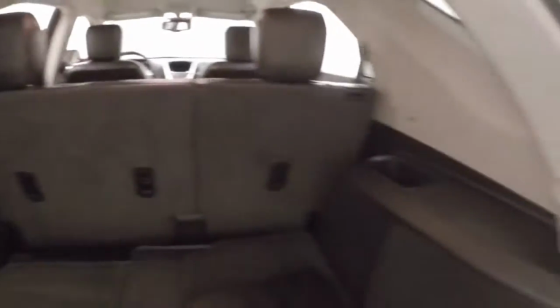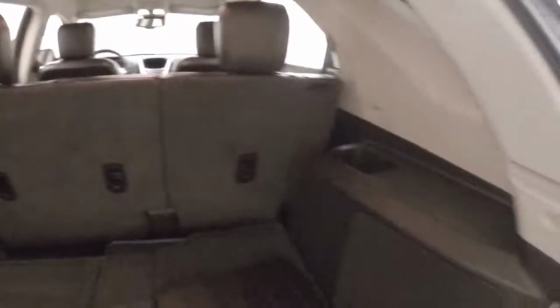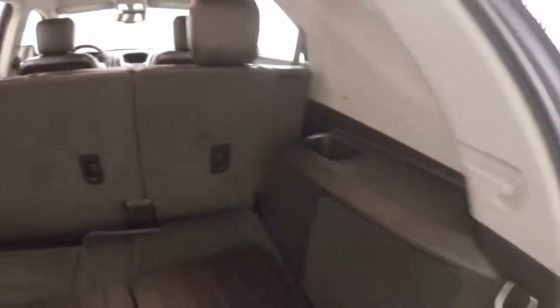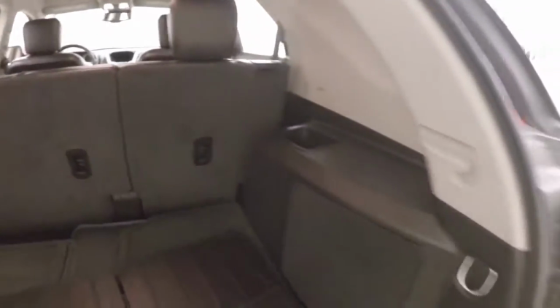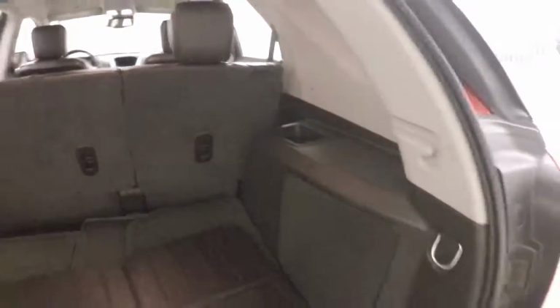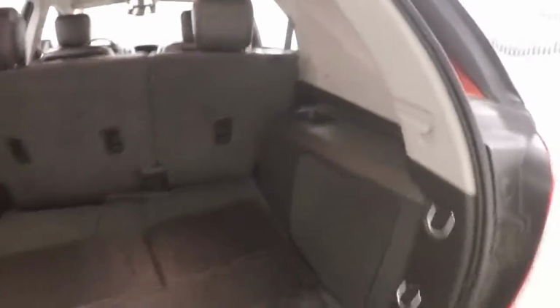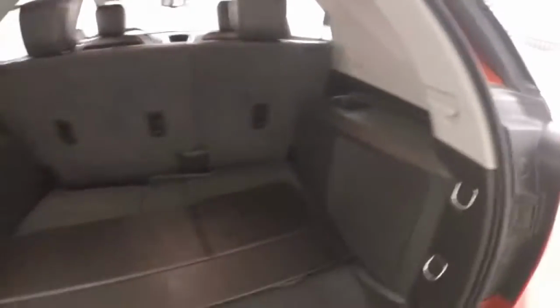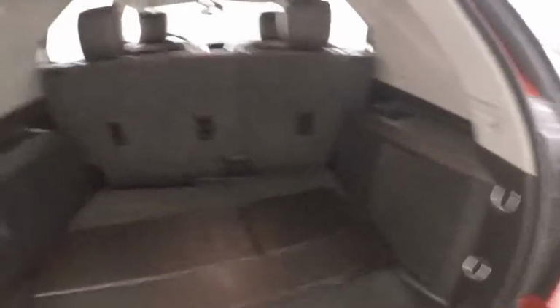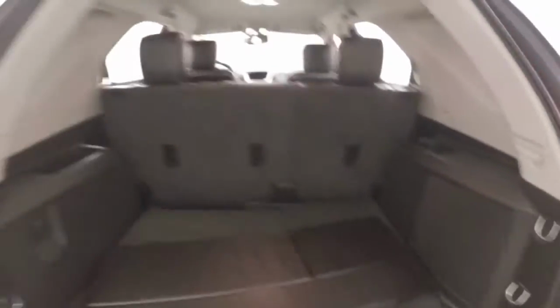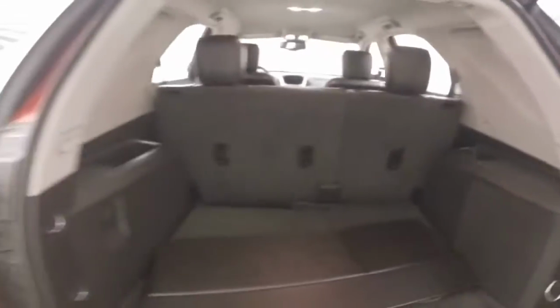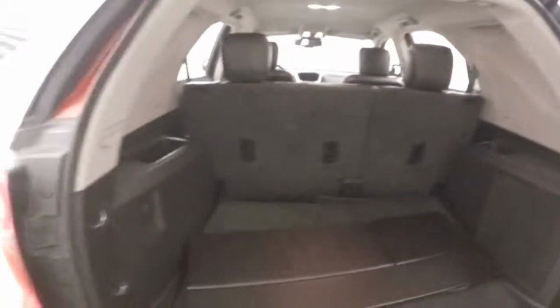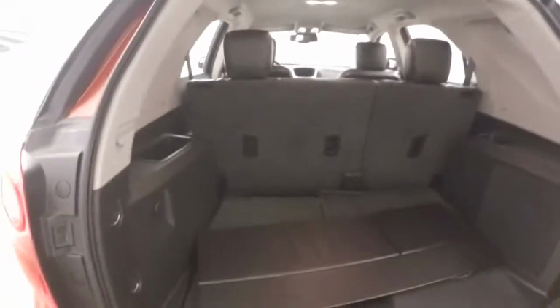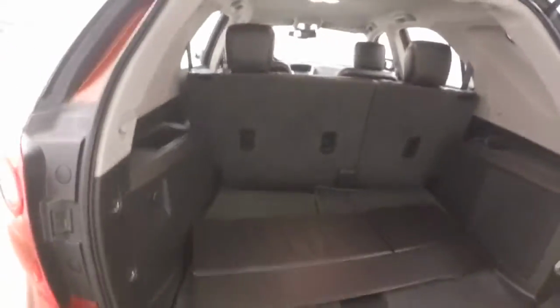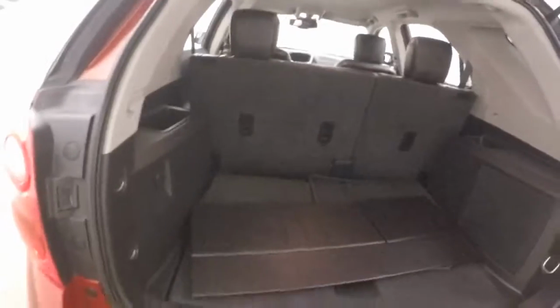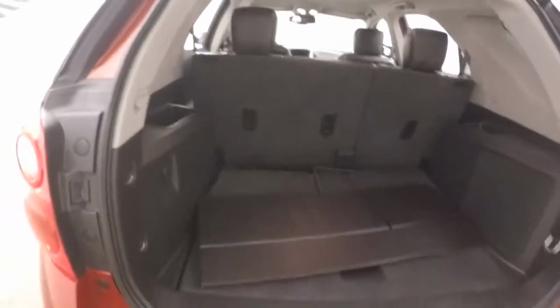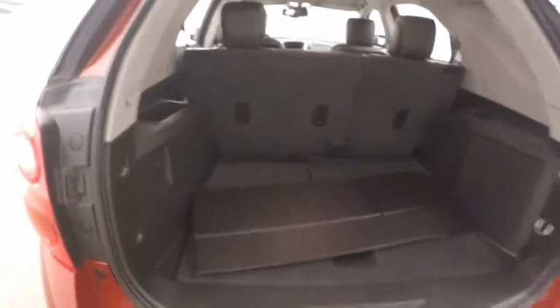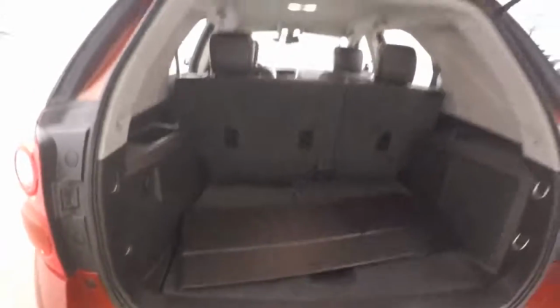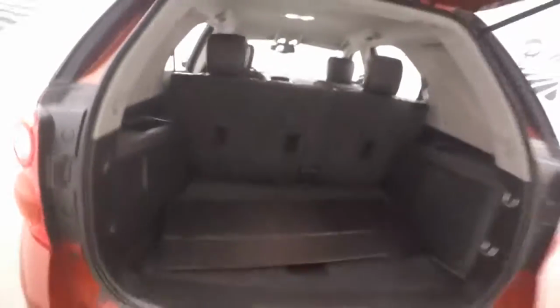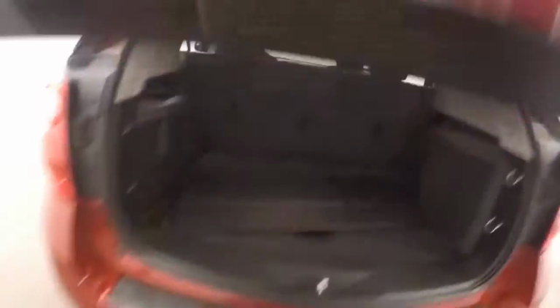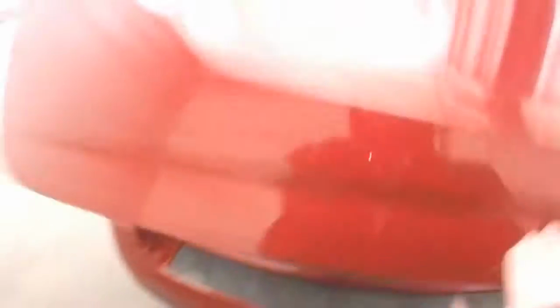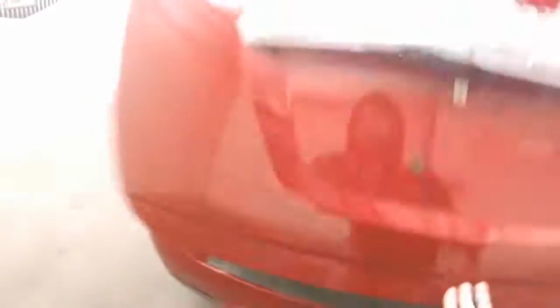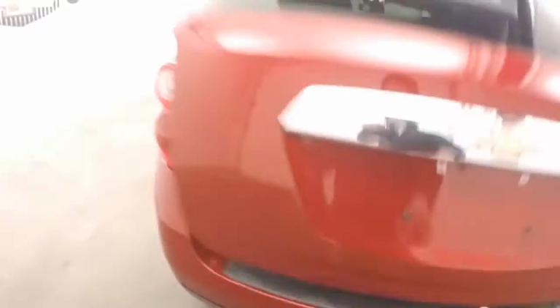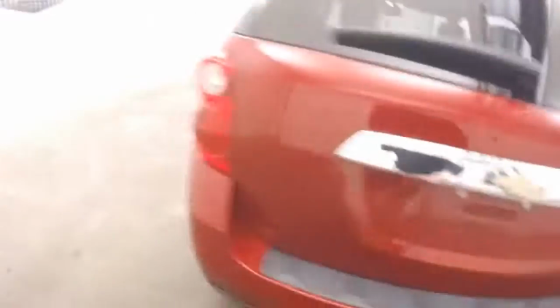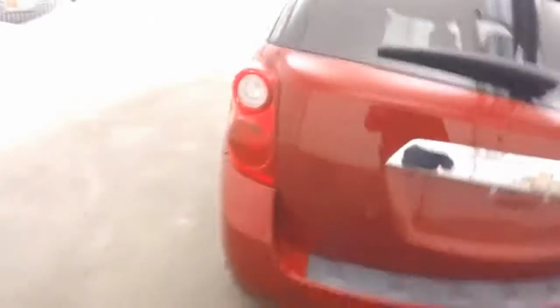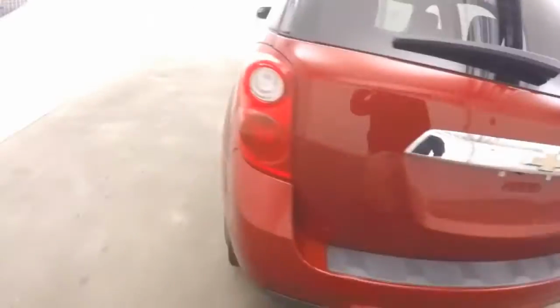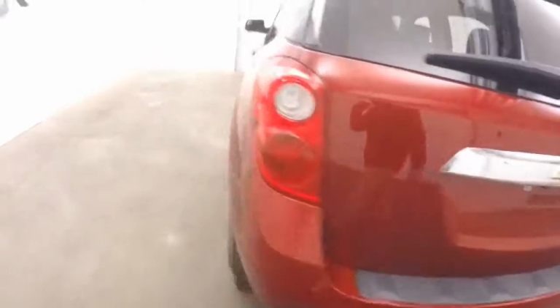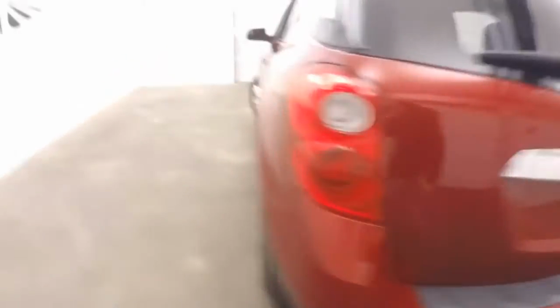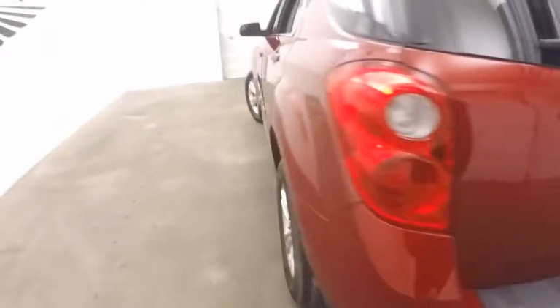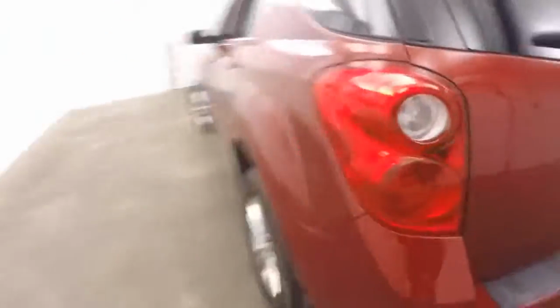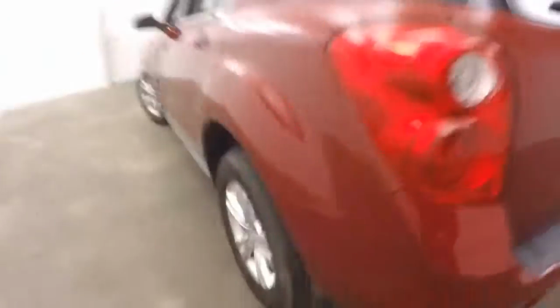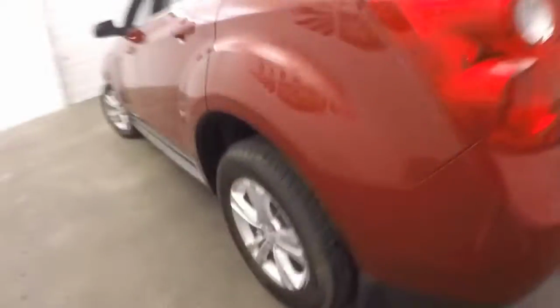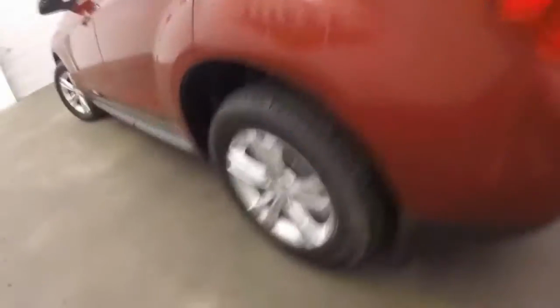Again, tons of space in the back. Fold the seats down and you more than double your space.